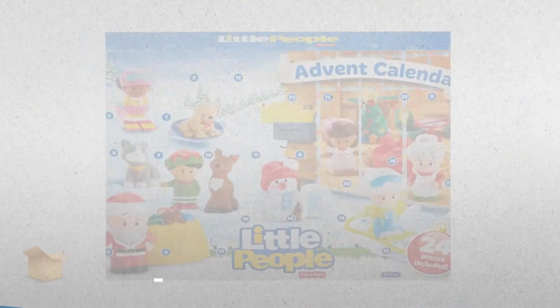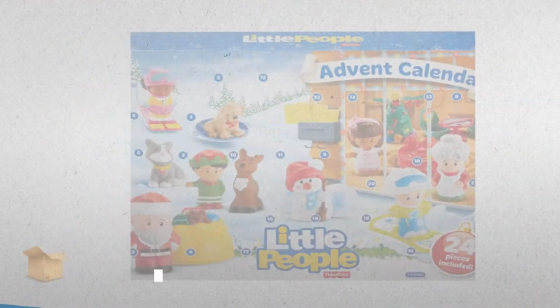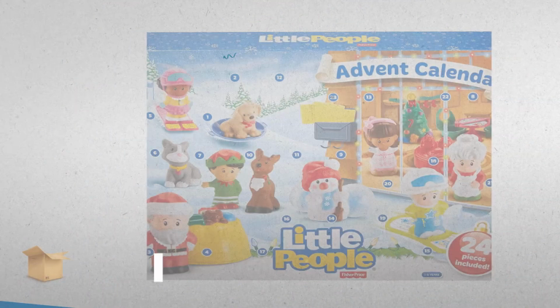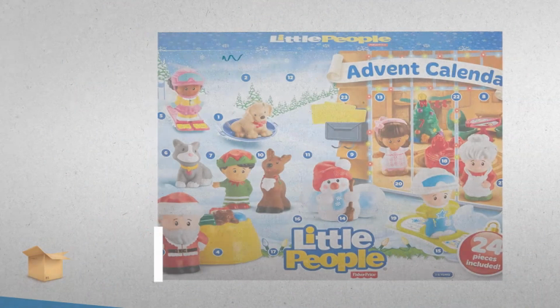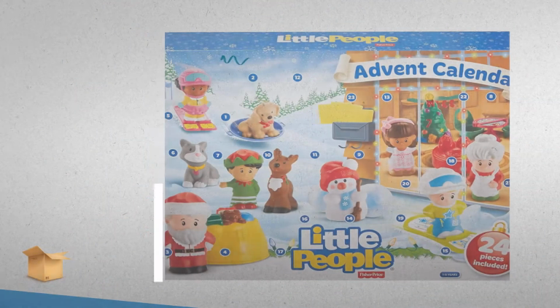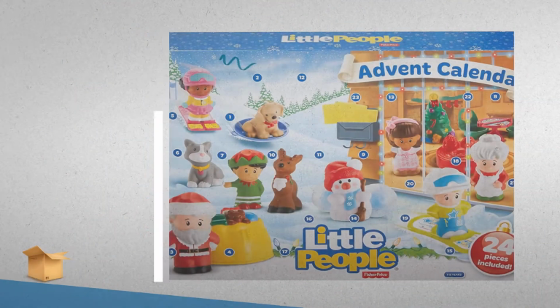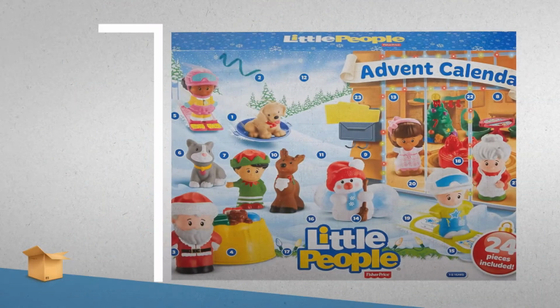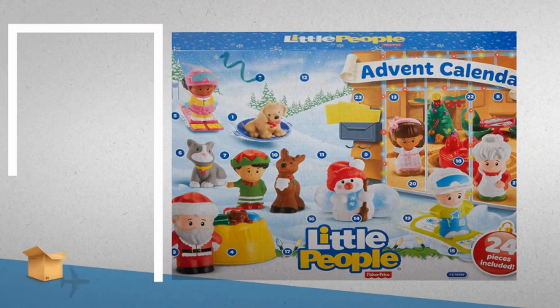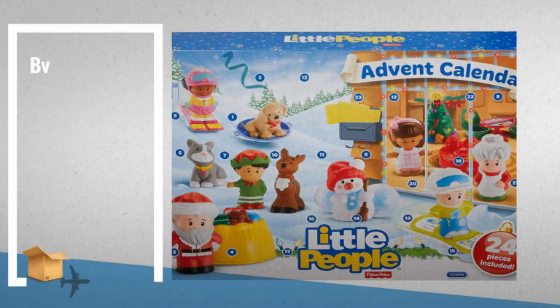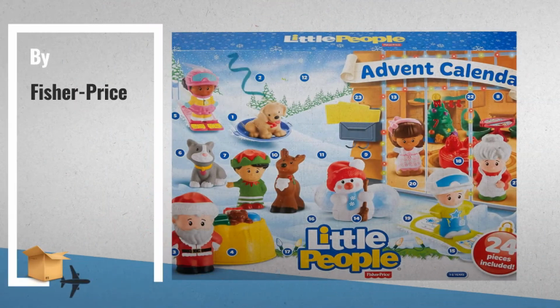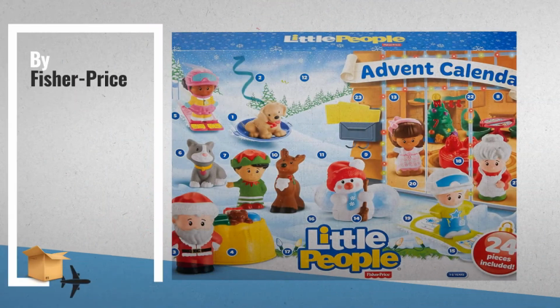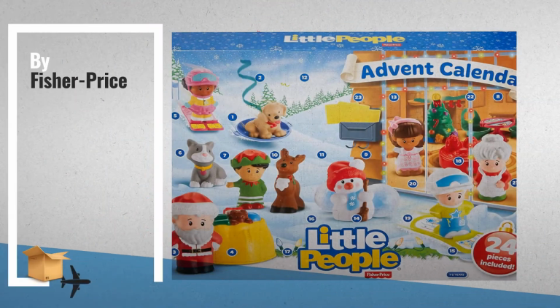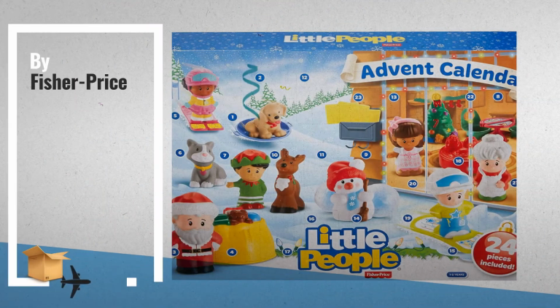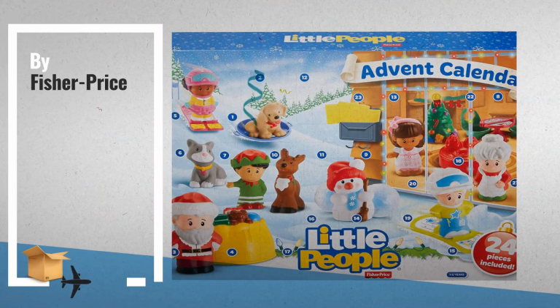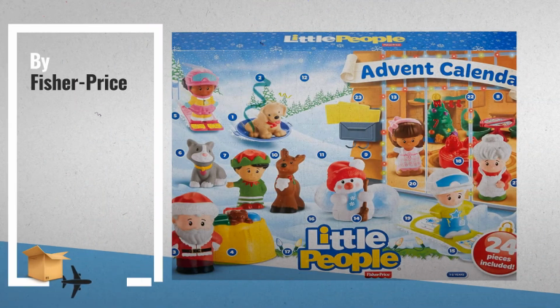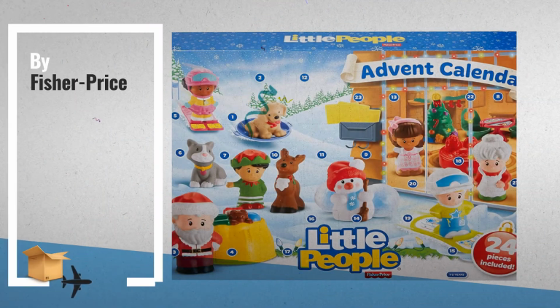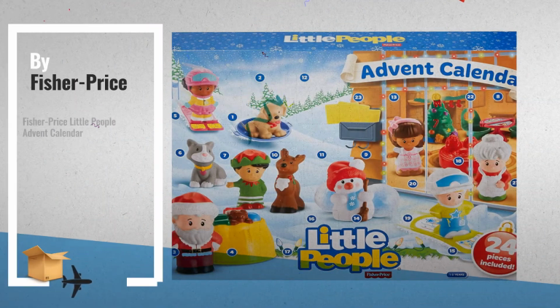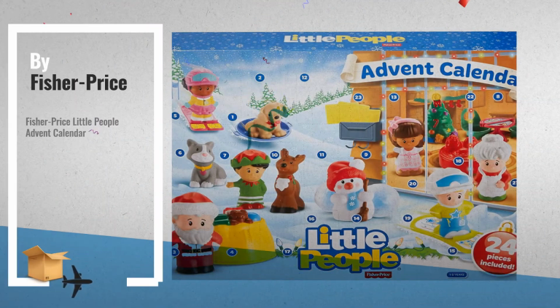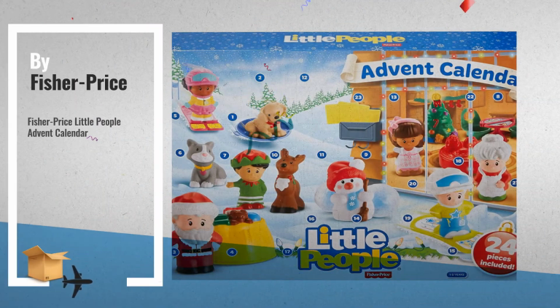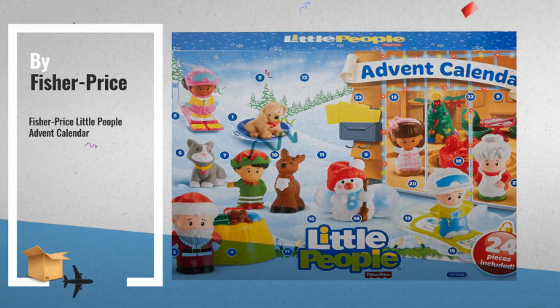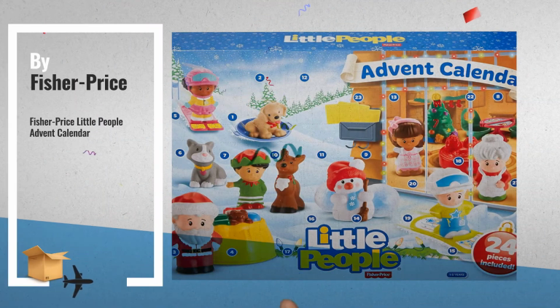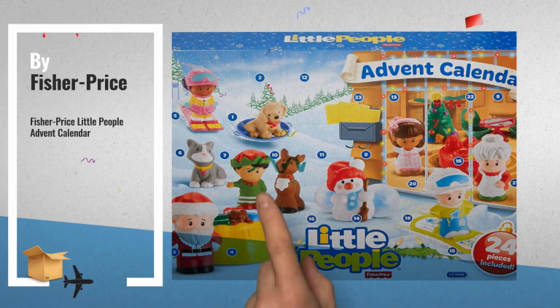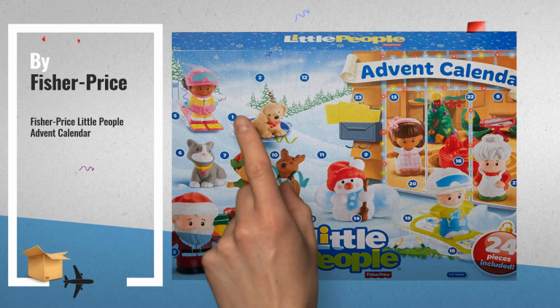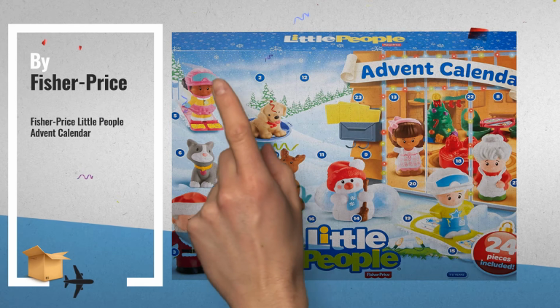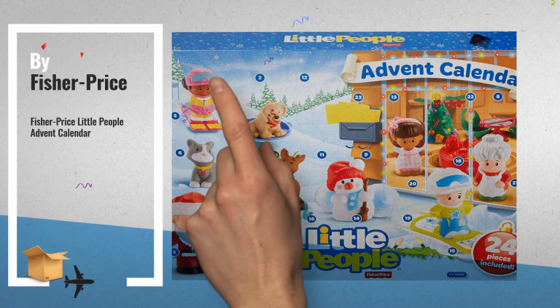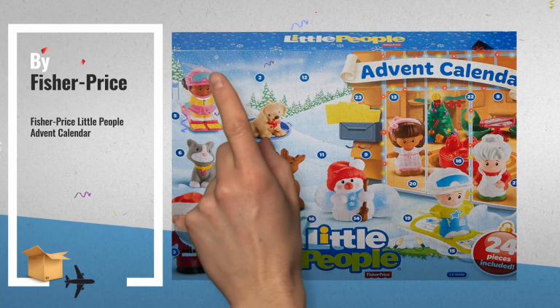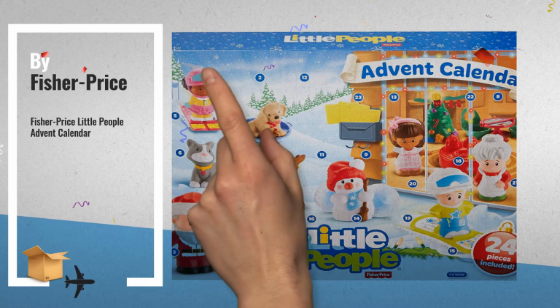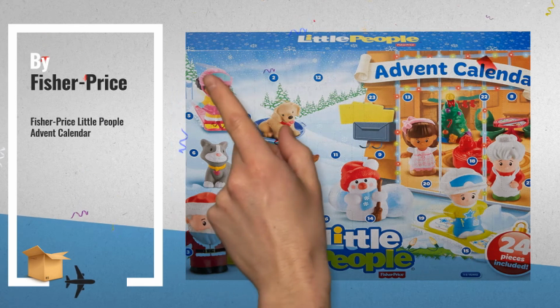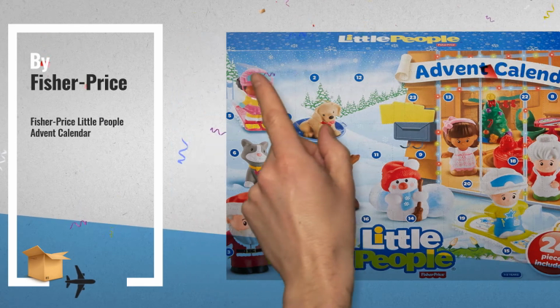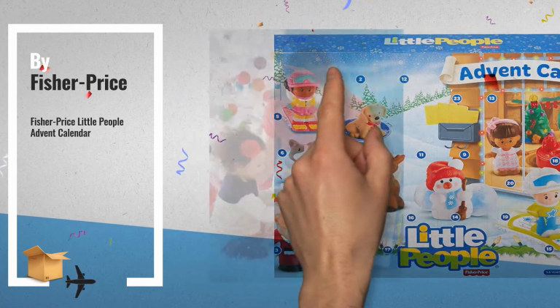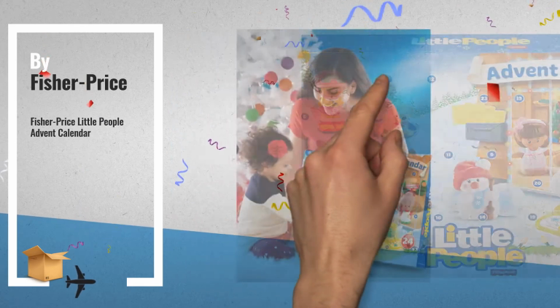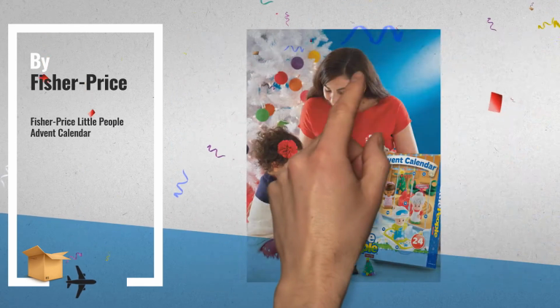Number 4: Fisher-Price Little People Advent Calendar, by Fisher-Price.